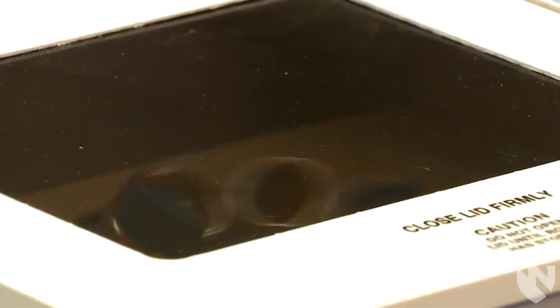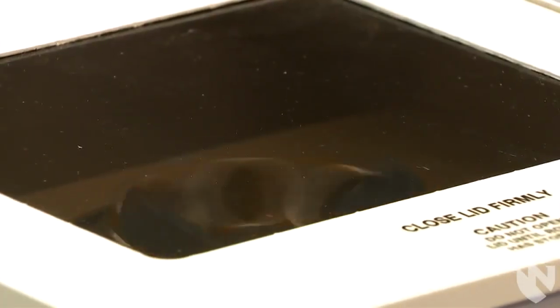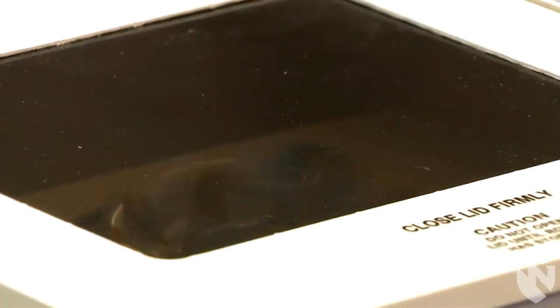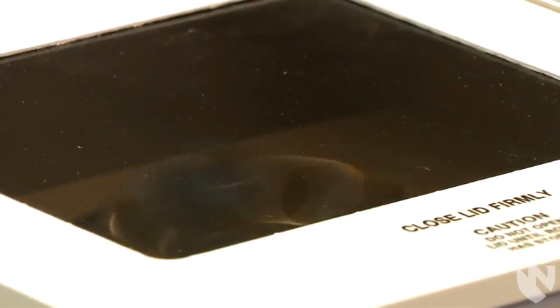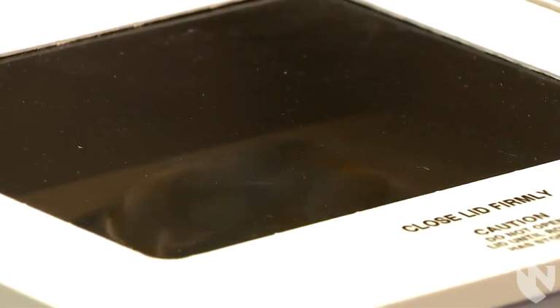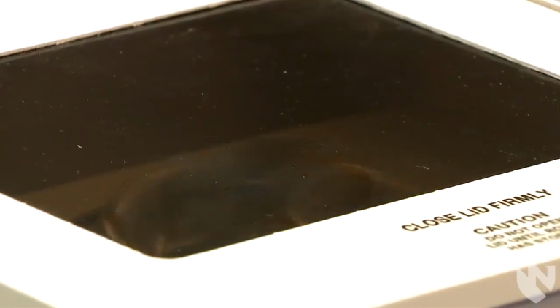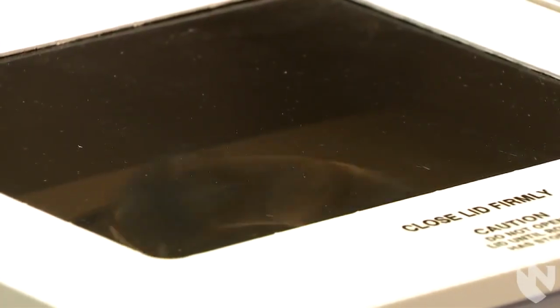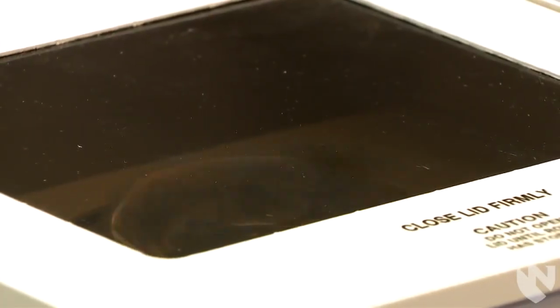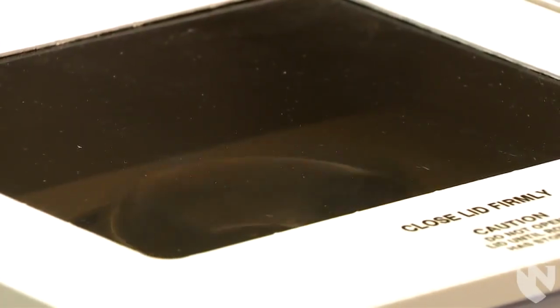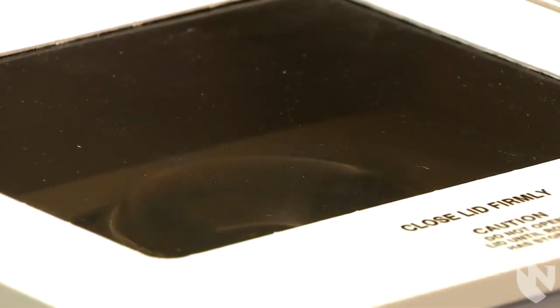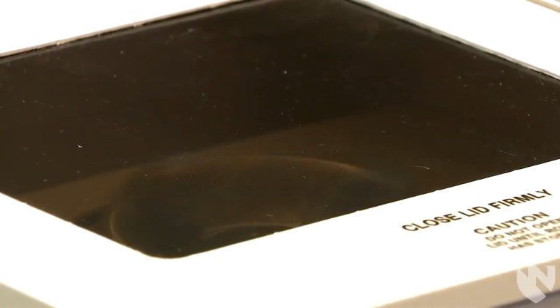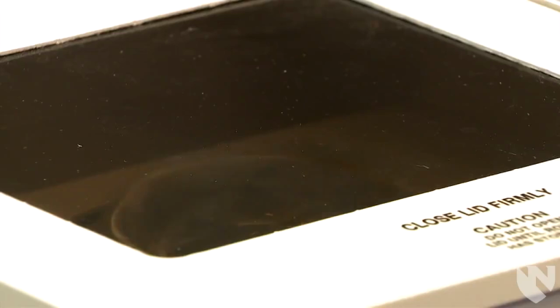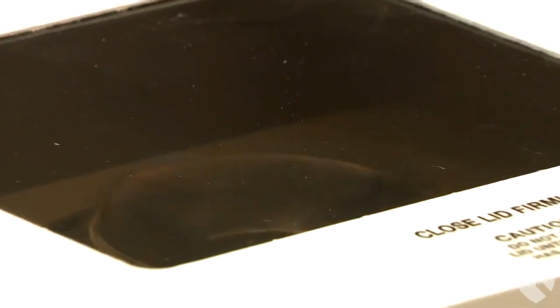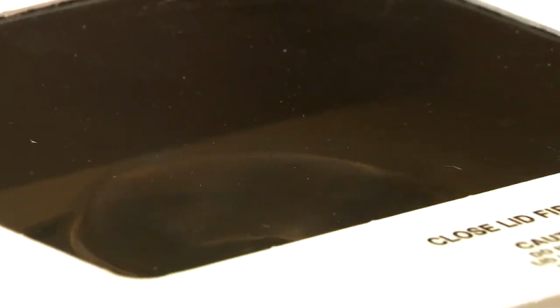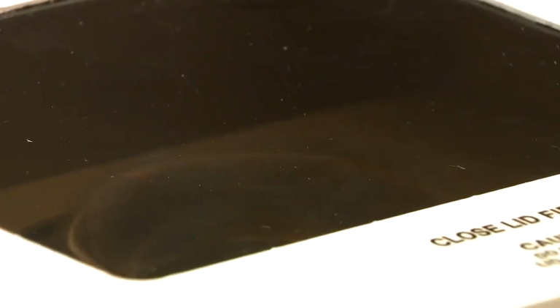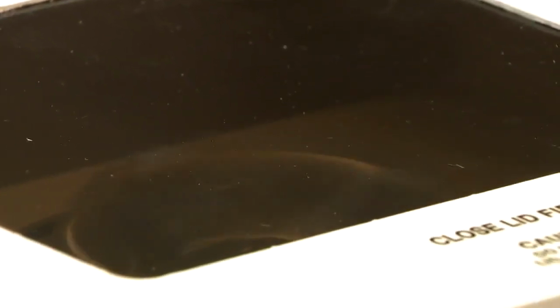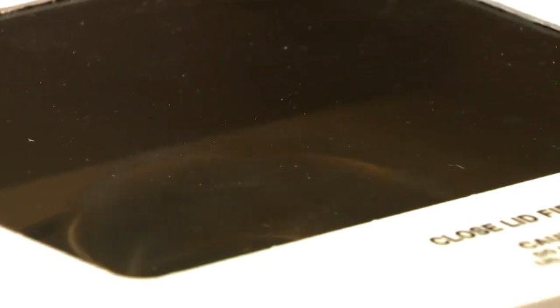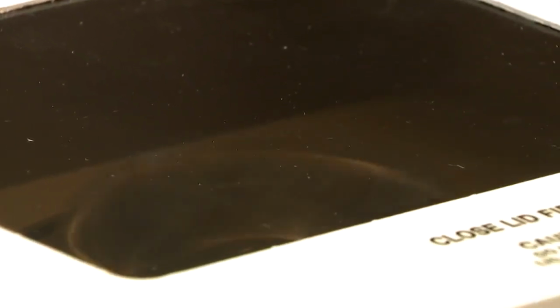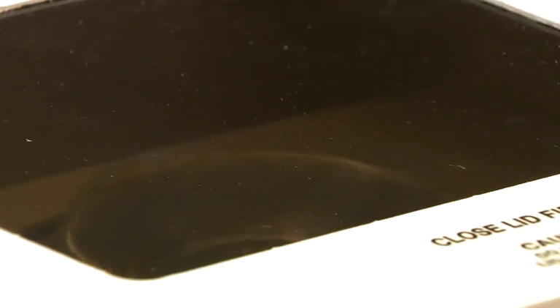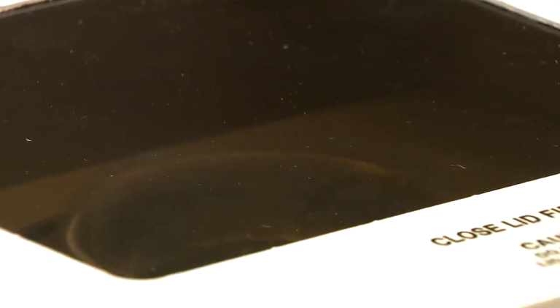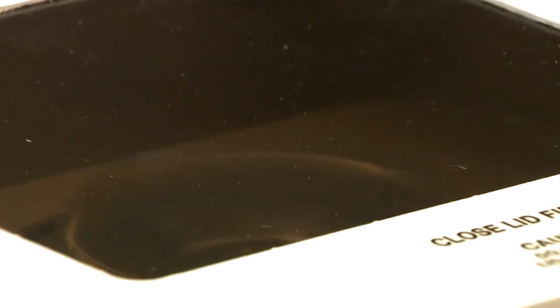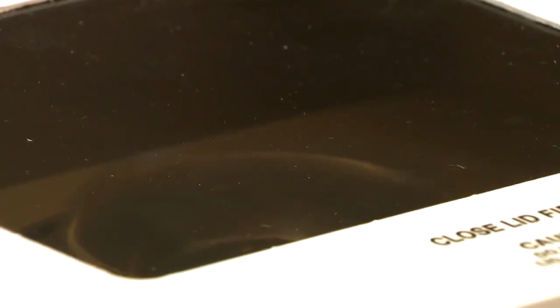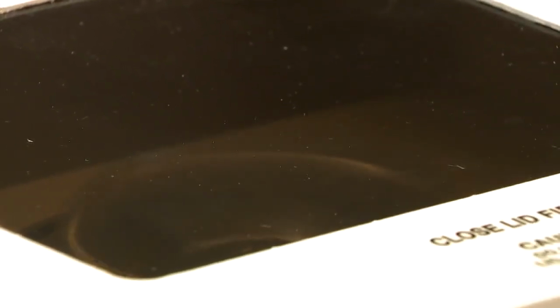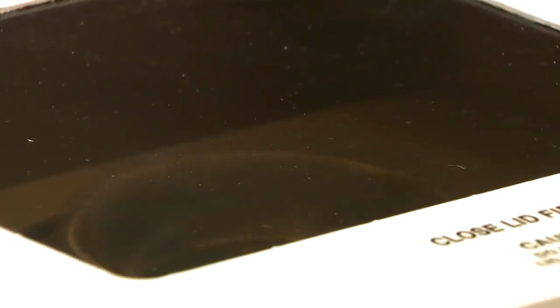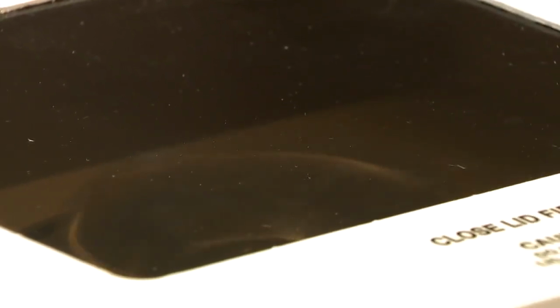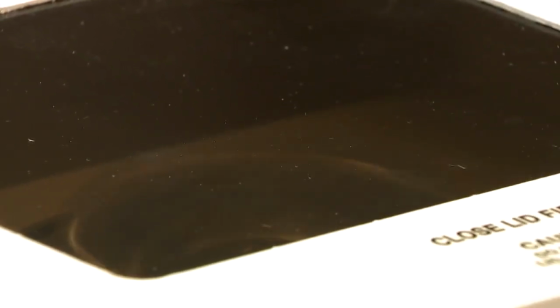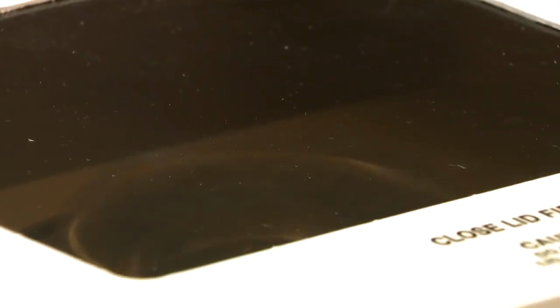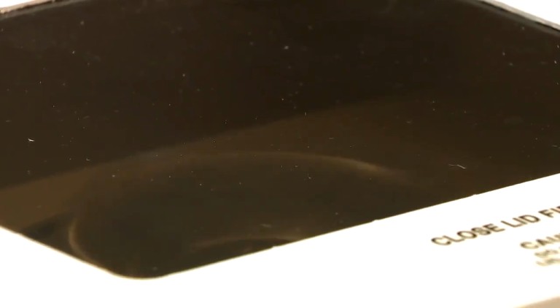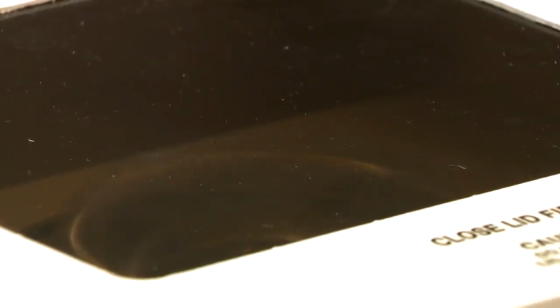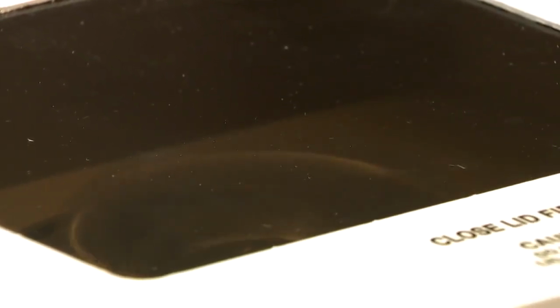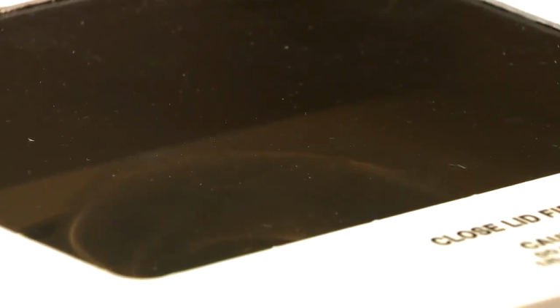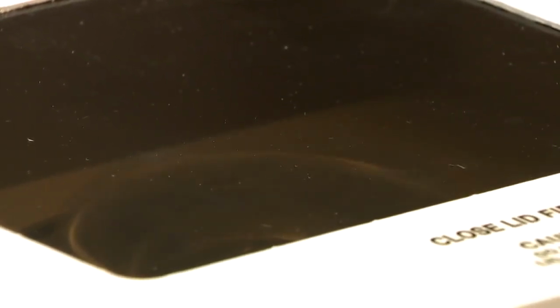Once you have confirmed the centrifuge is set for the correct time and speed, press the start button on the centrifuge.